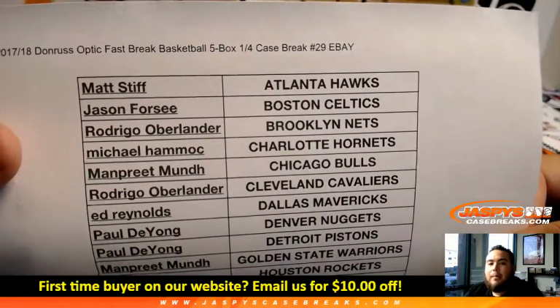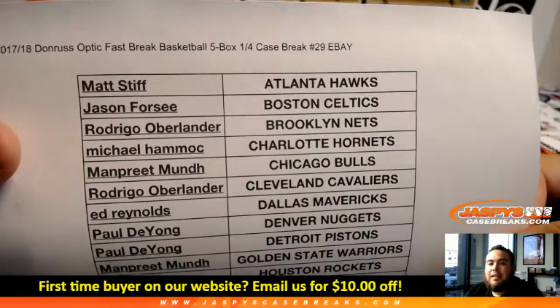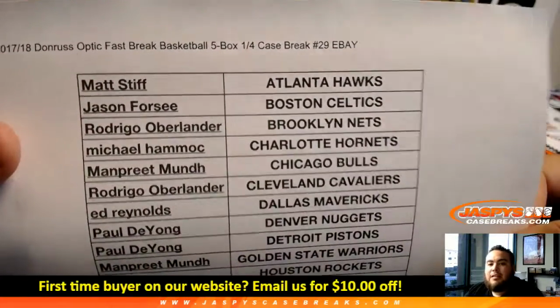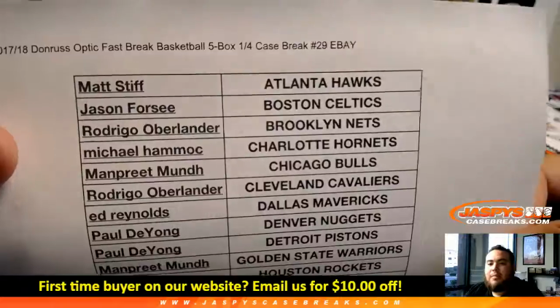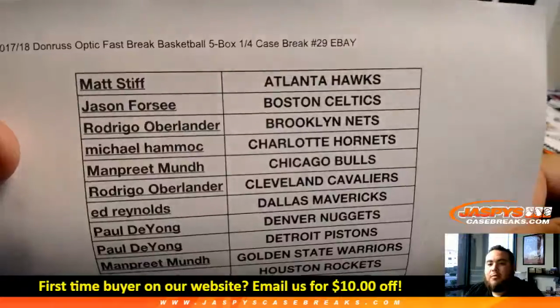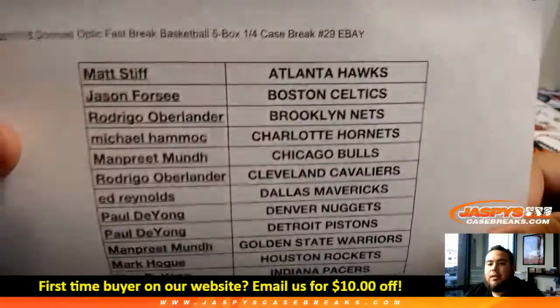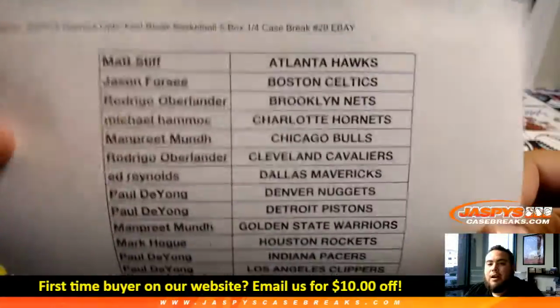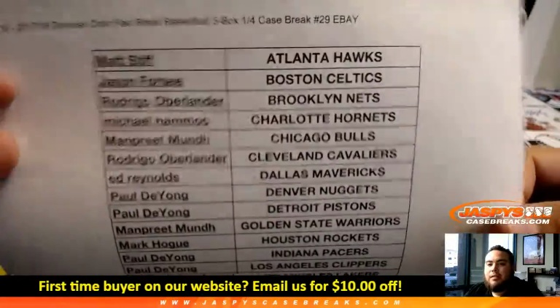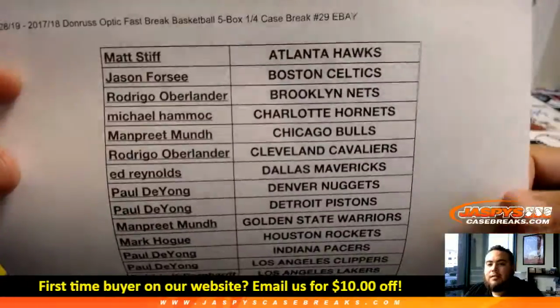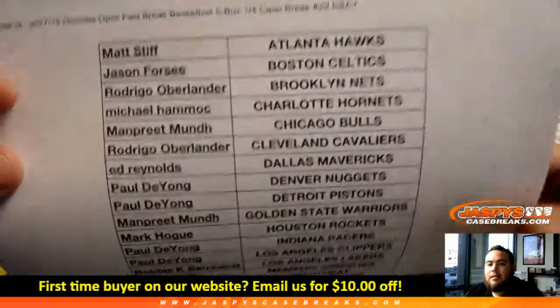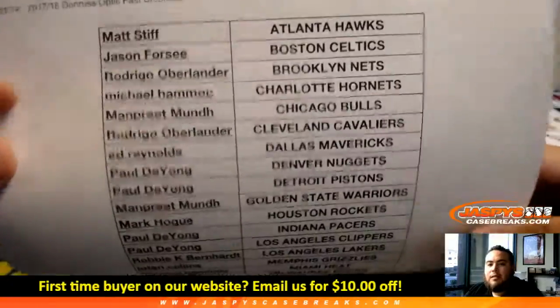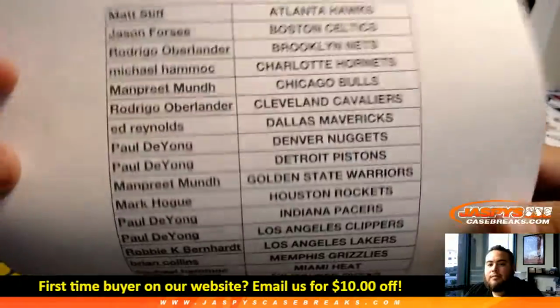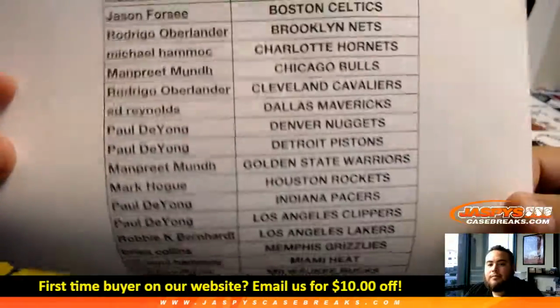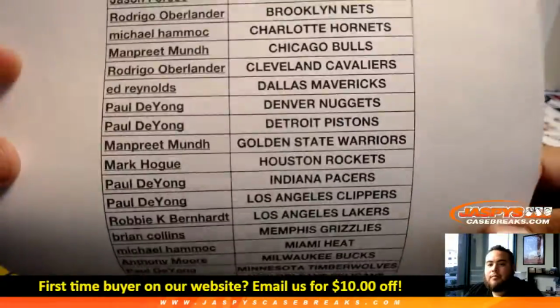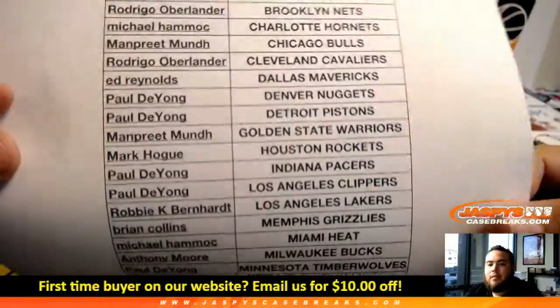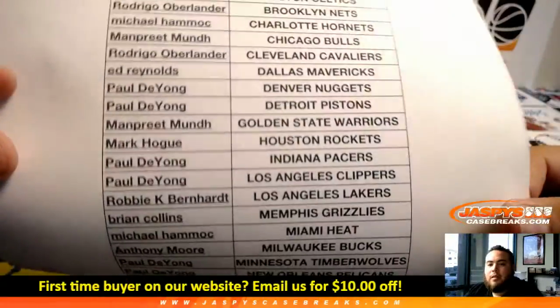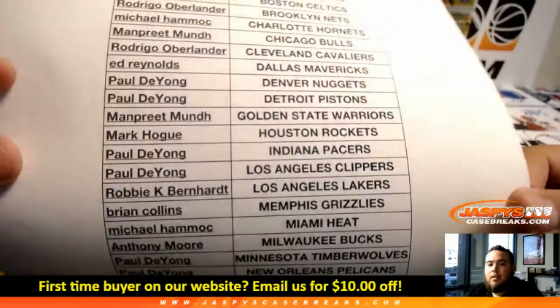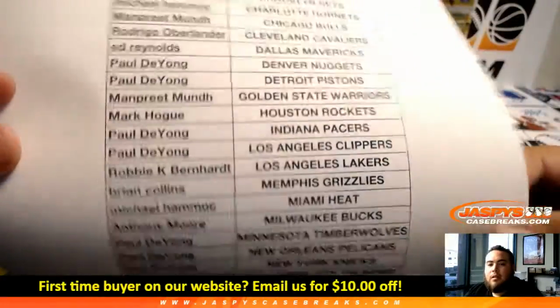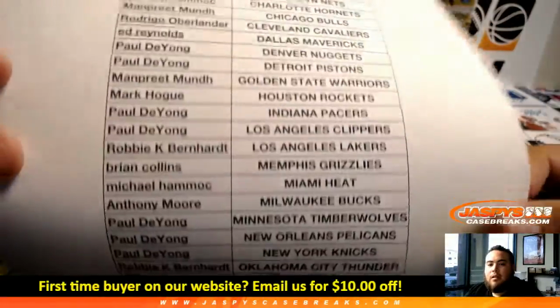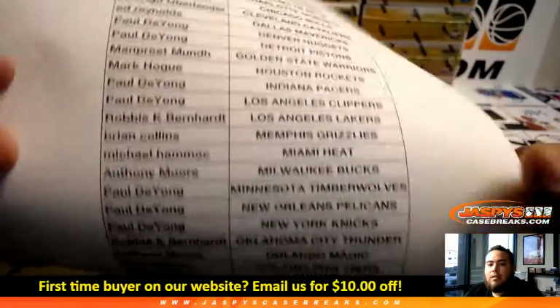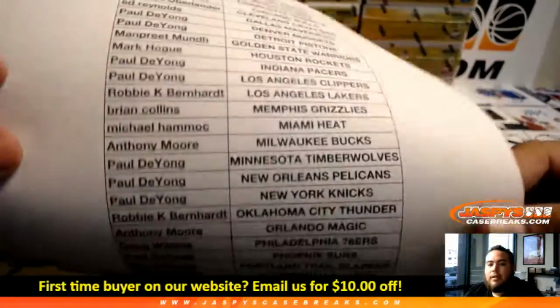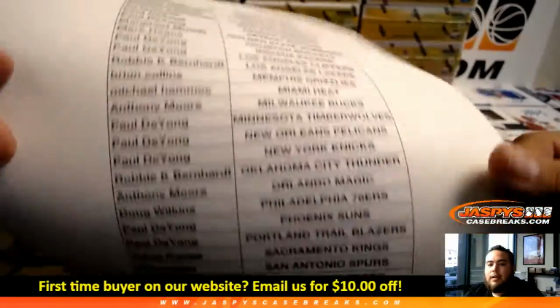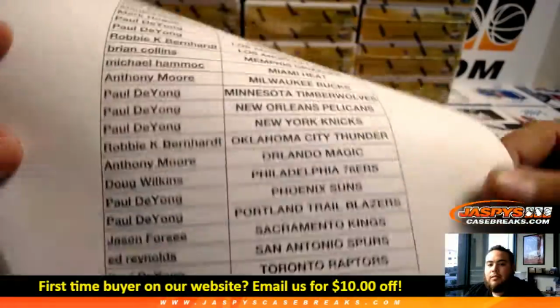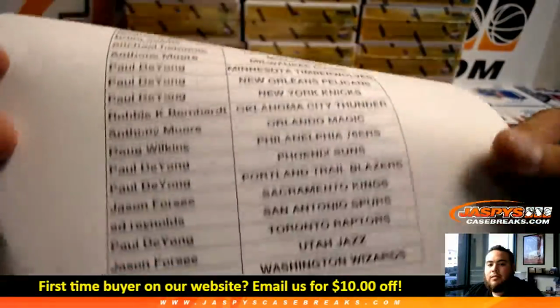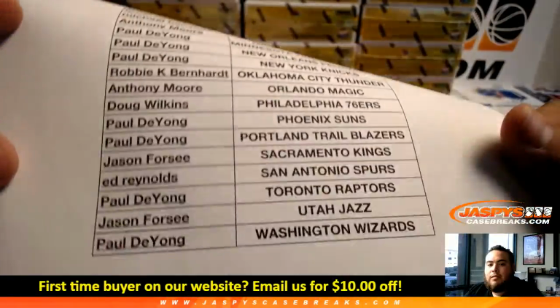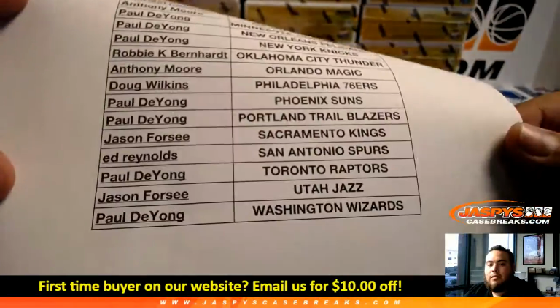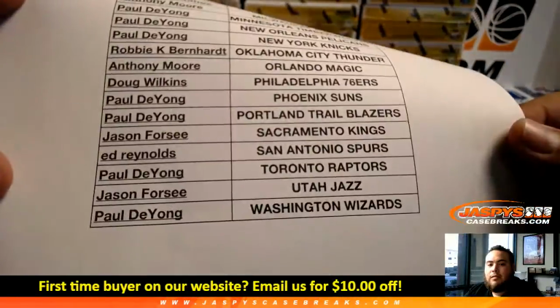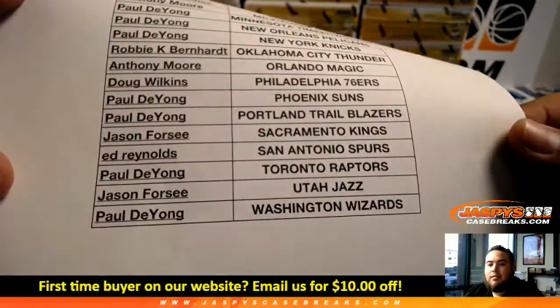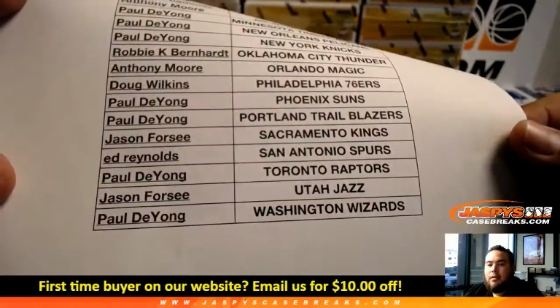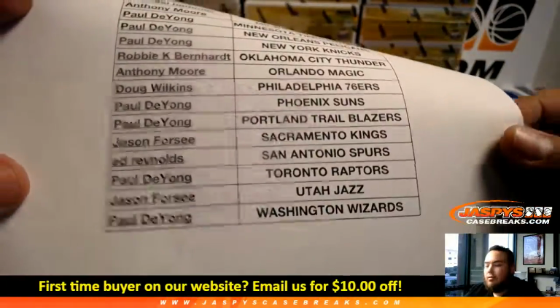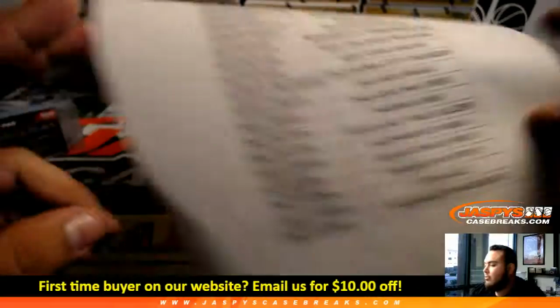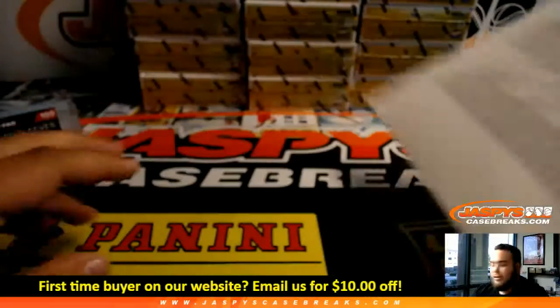Matt at the top with the Hawks, all the way down to Paul with the Wizards.